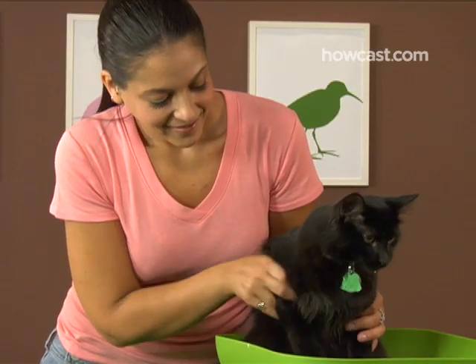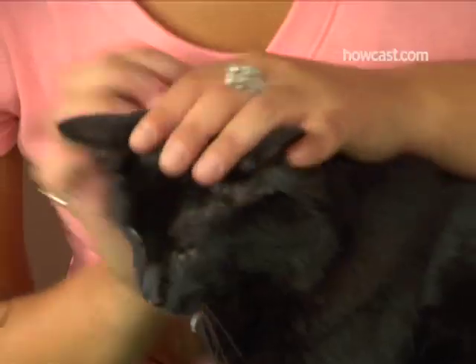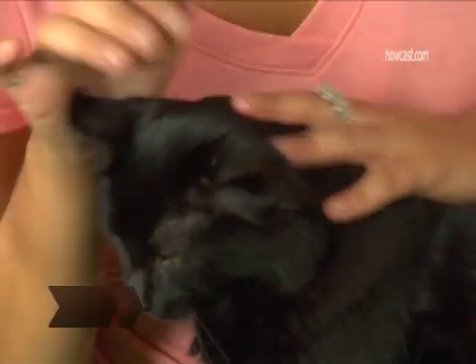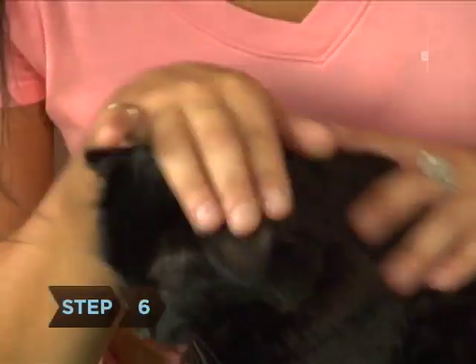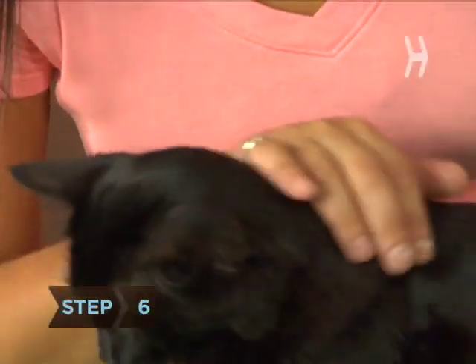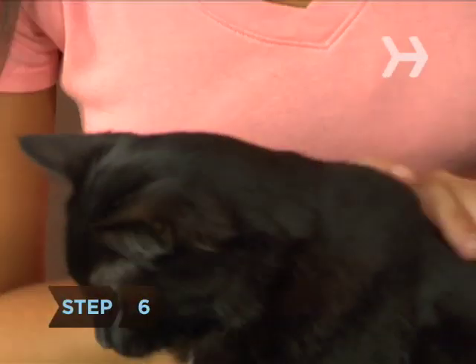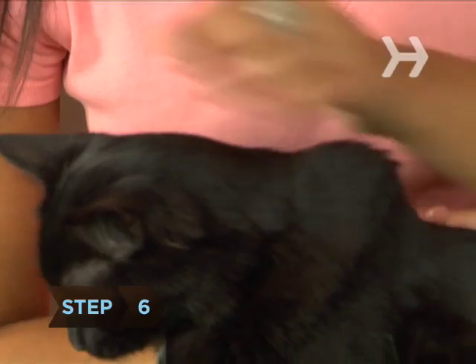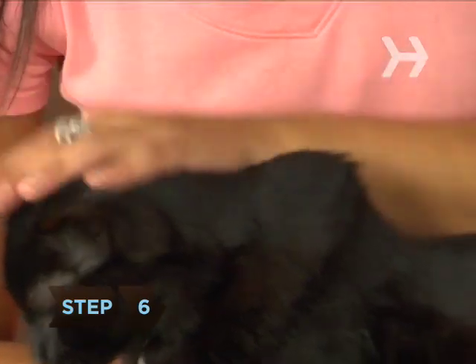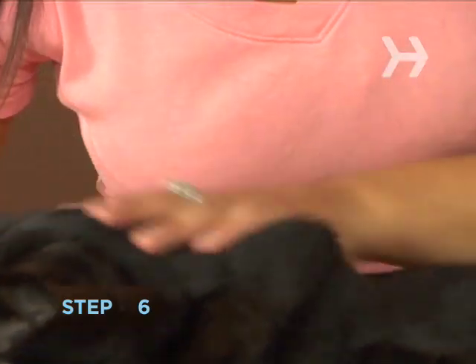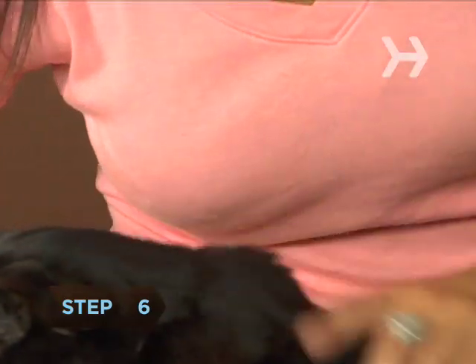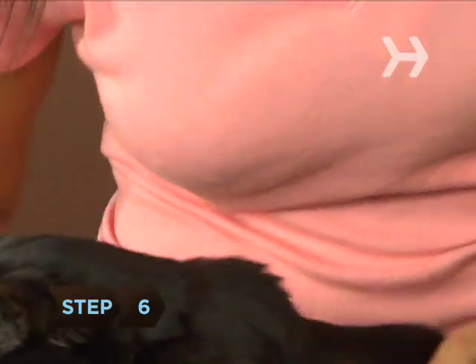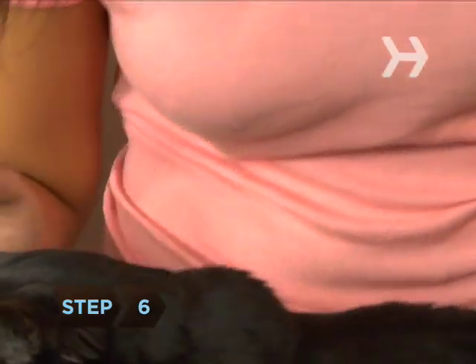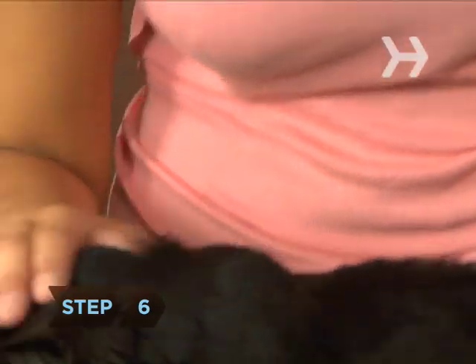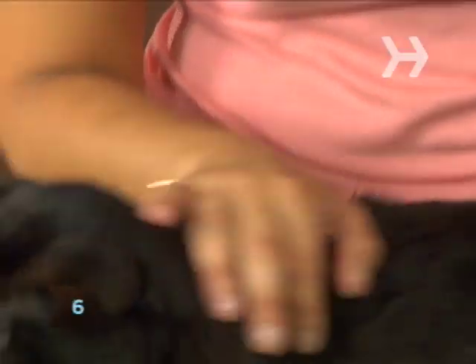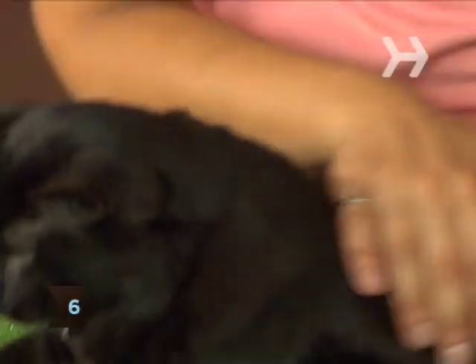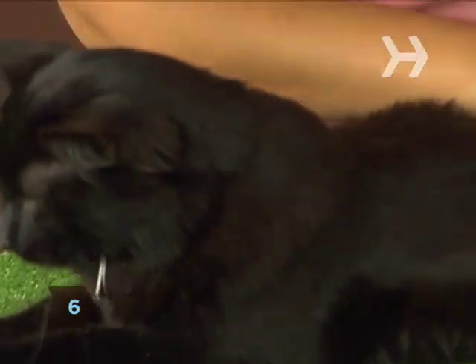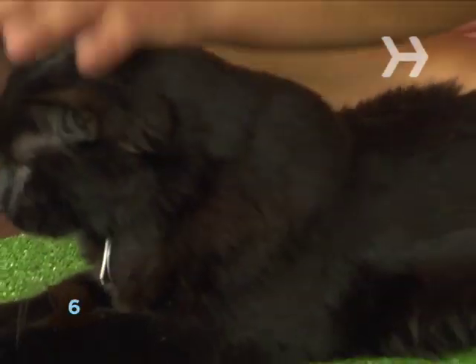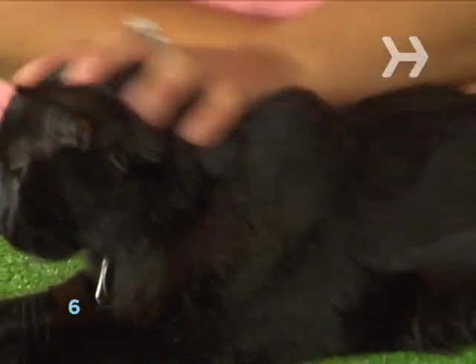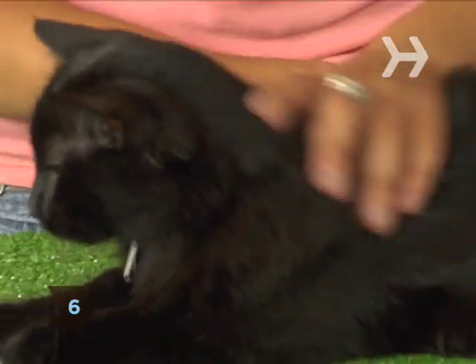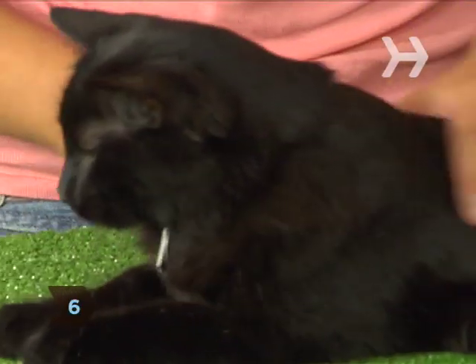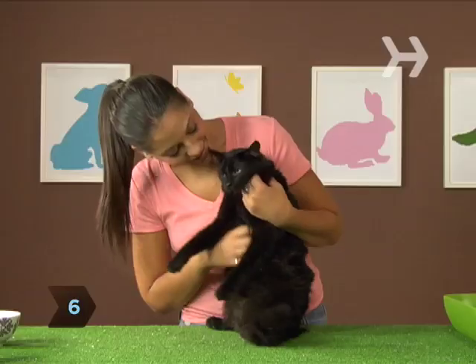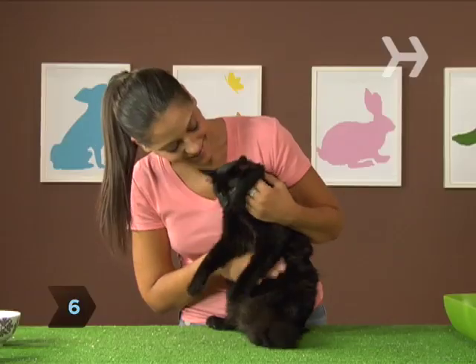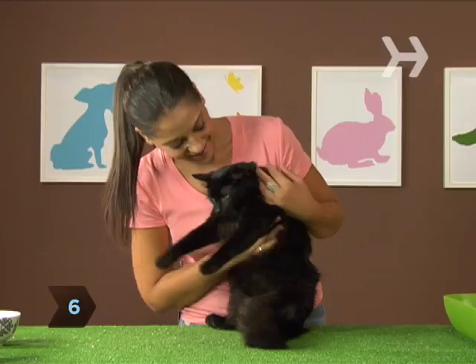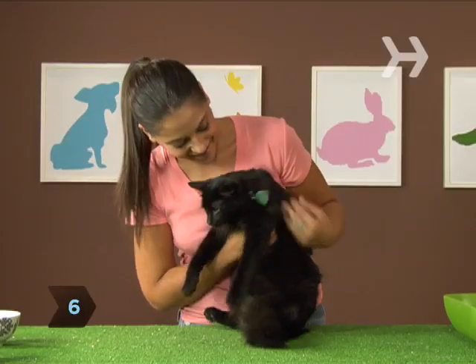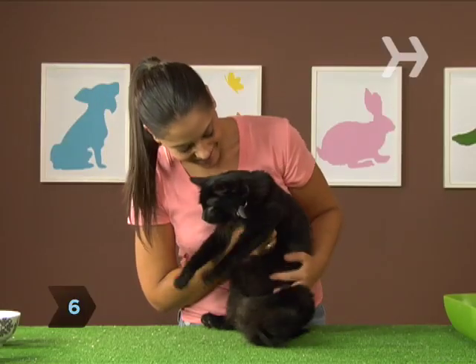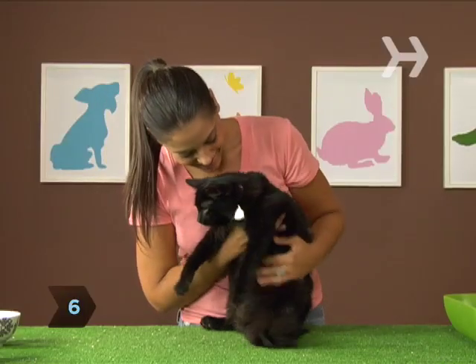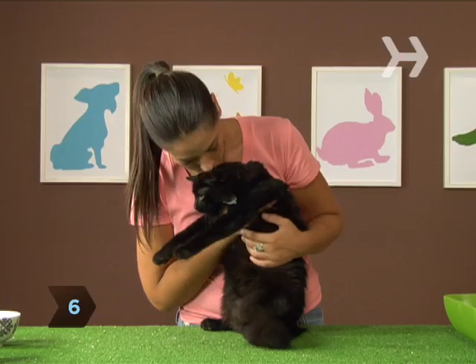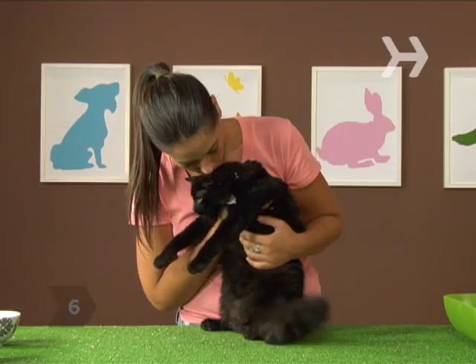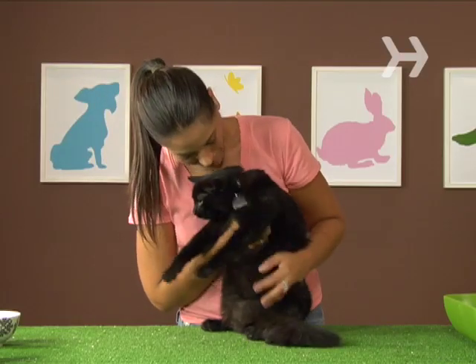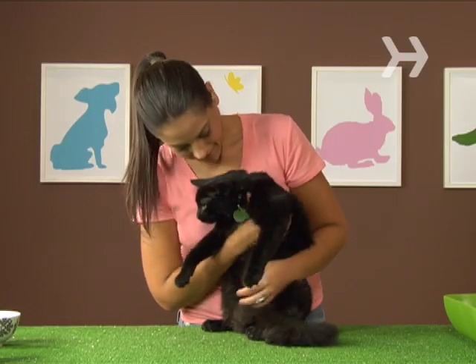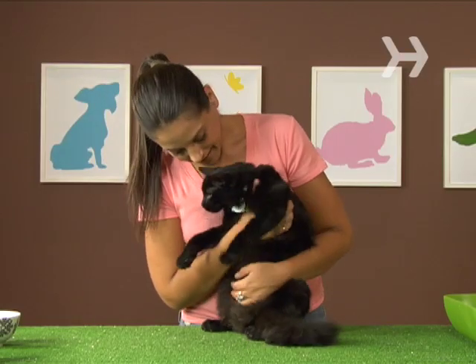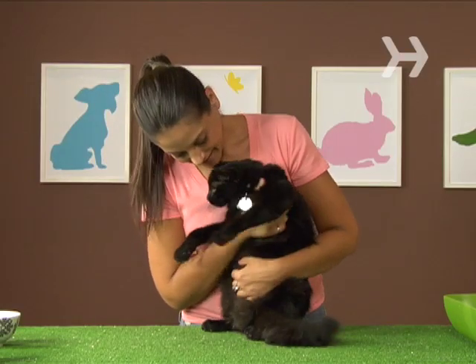Step 6. Once the cat has used the litter box, praise and play with him to reinforce the behavior.